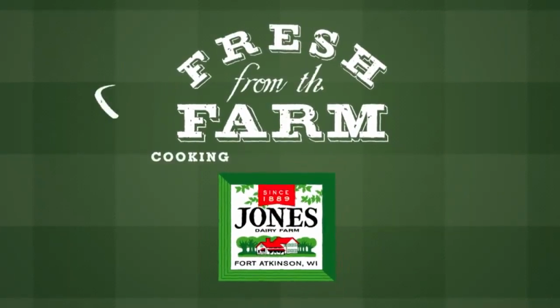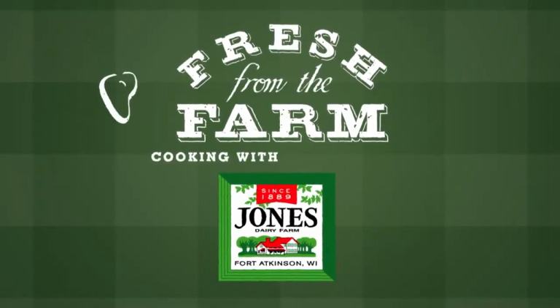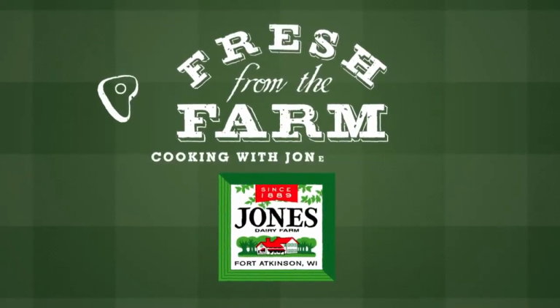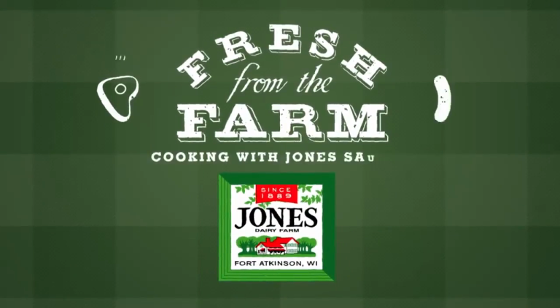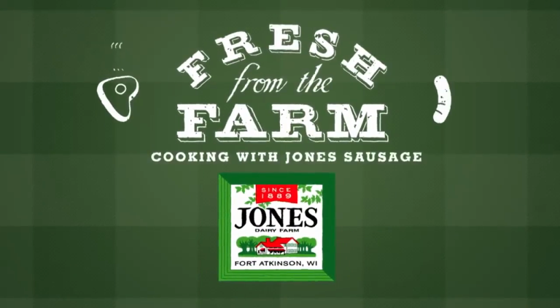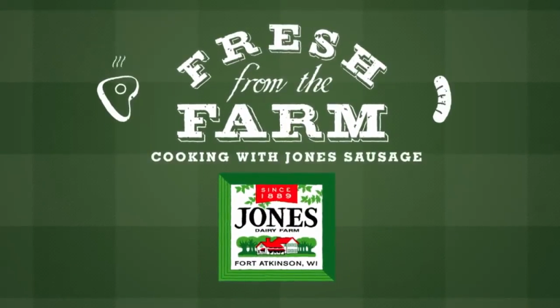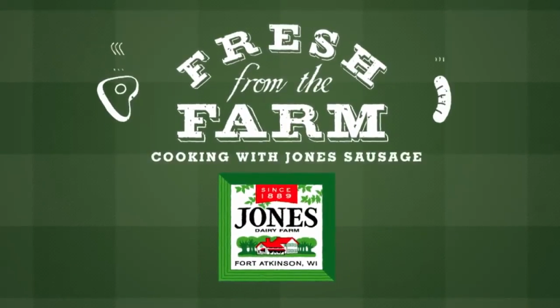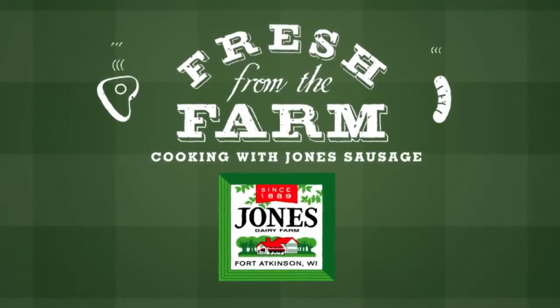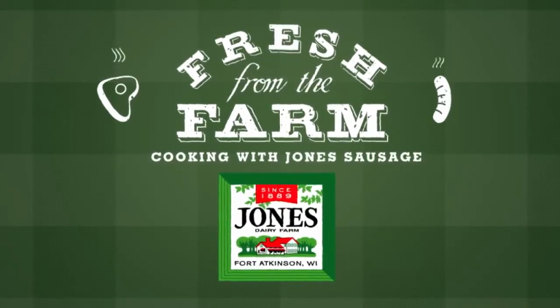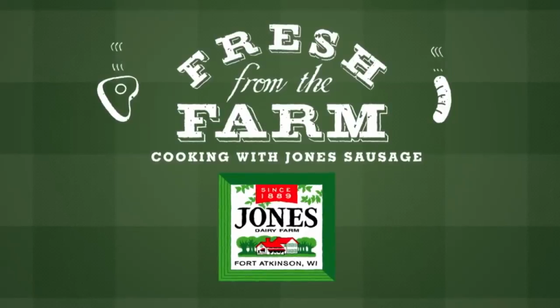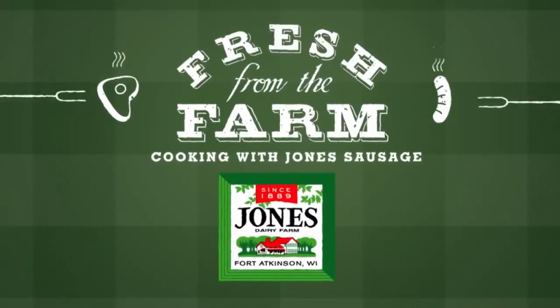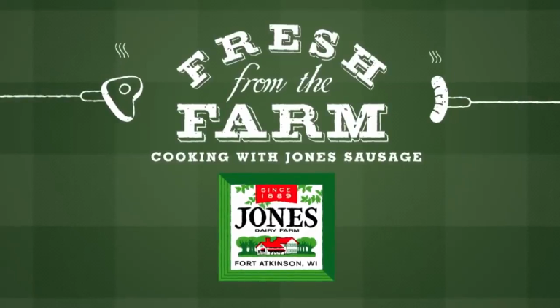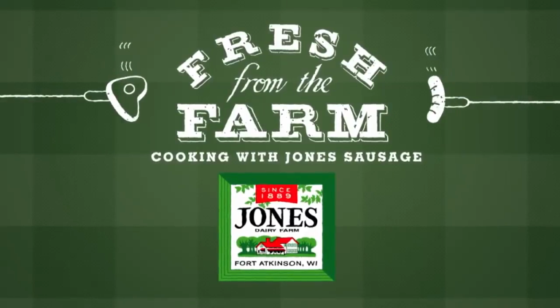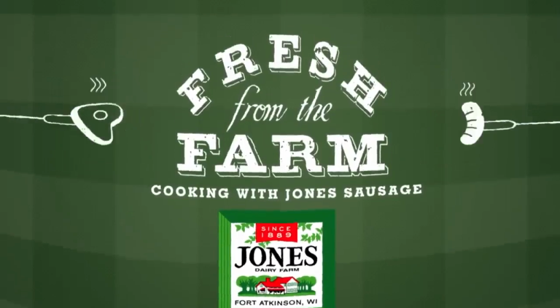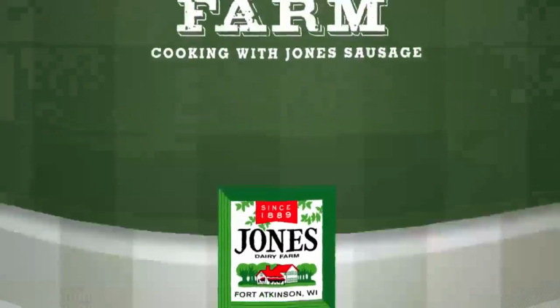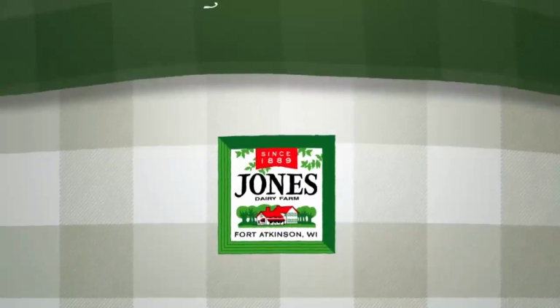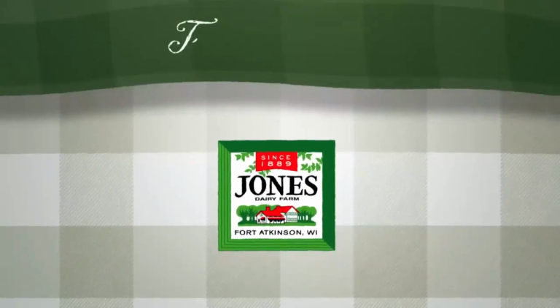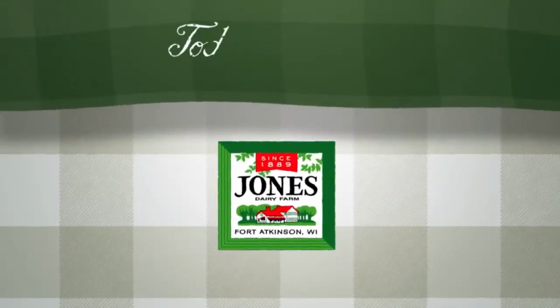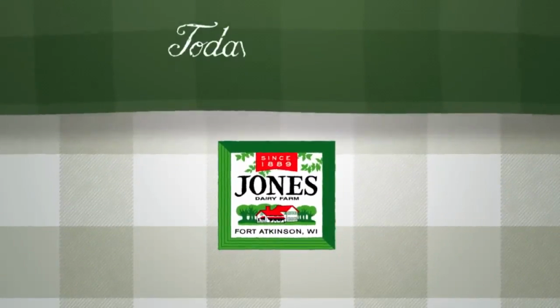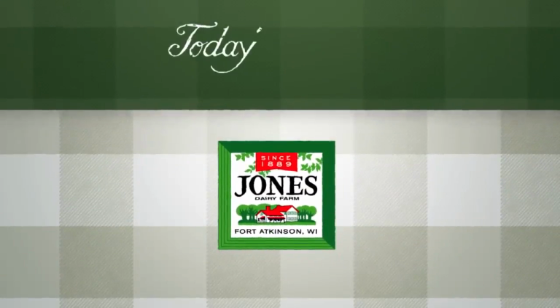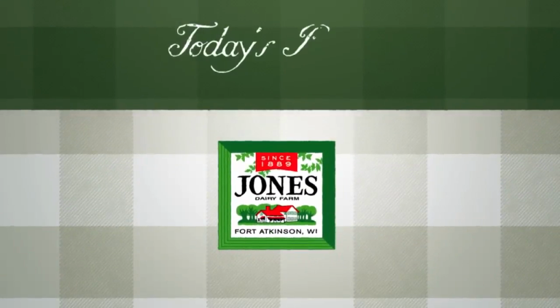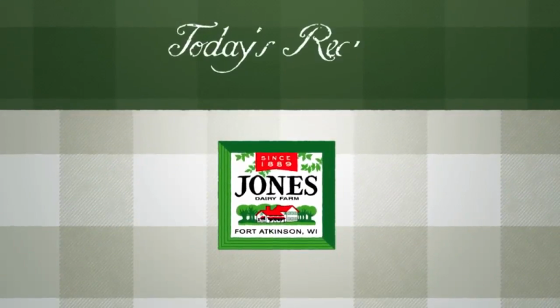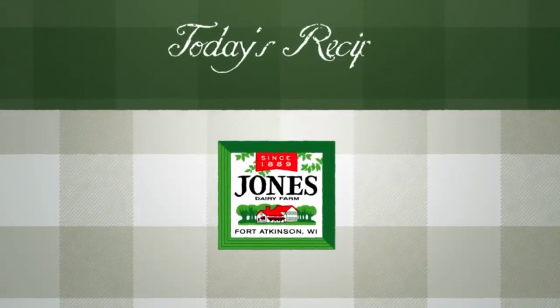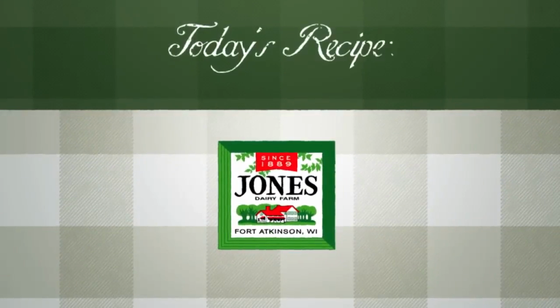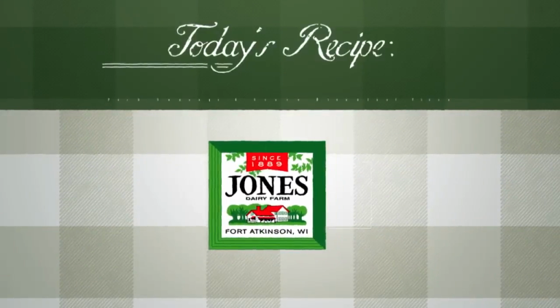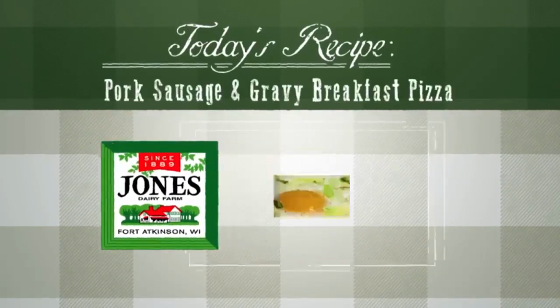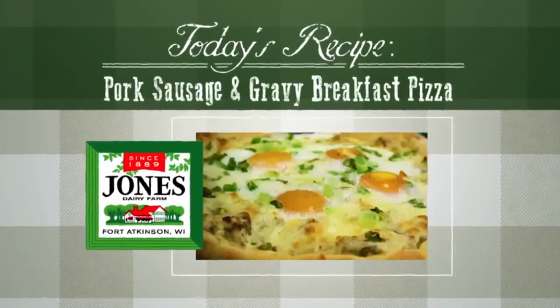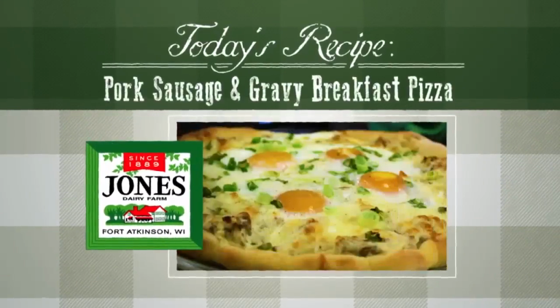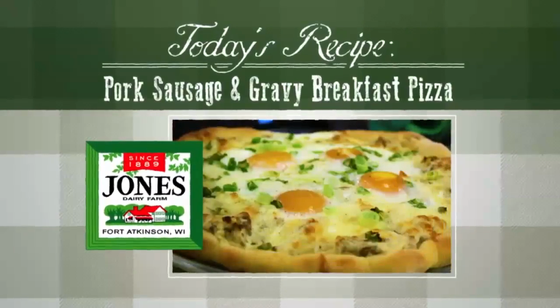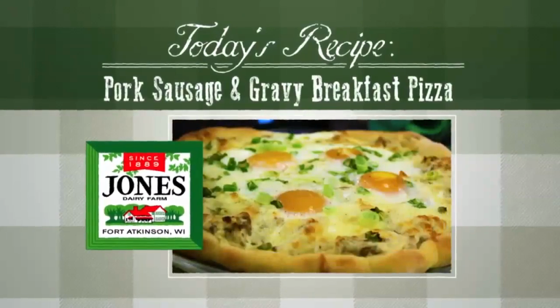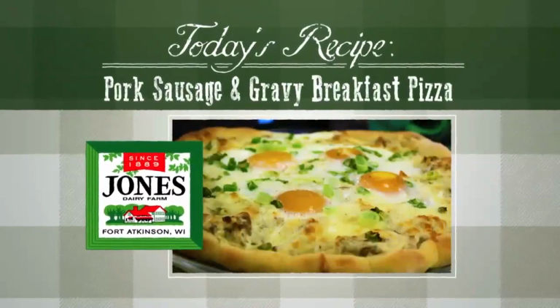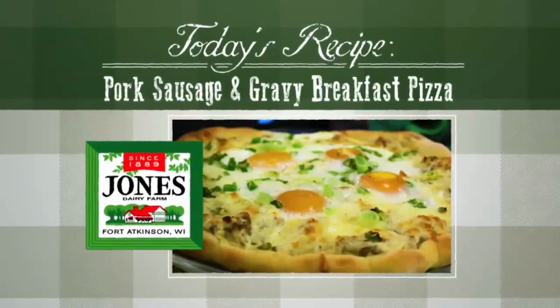Fresh from the farm, cooking with Jones sausage. Today's recipe: breakfast pizza that's gooey and delicious.